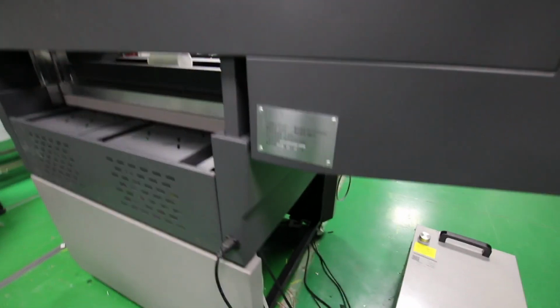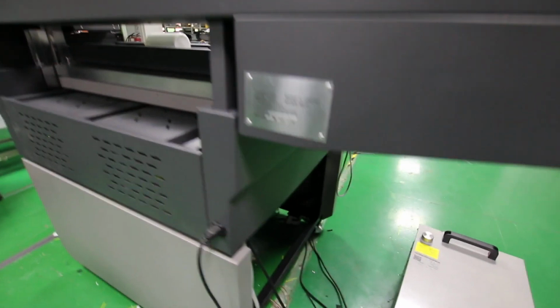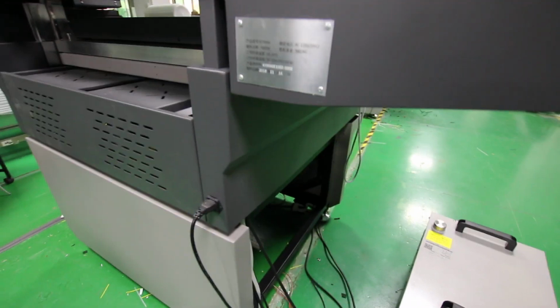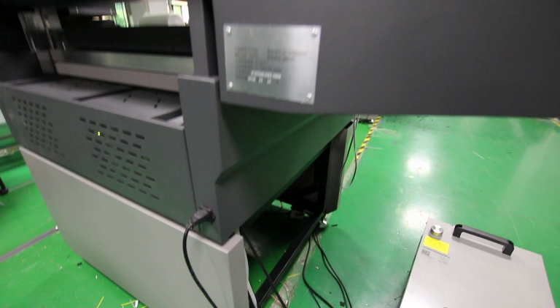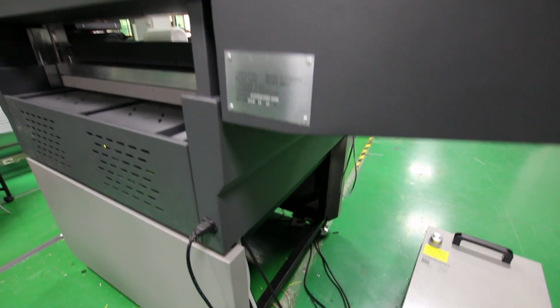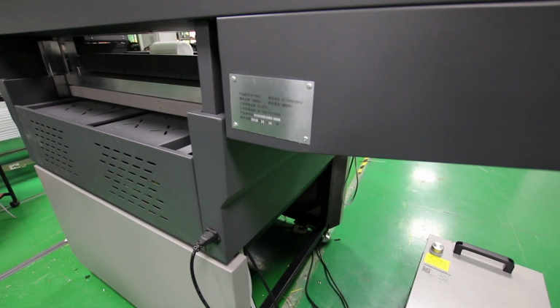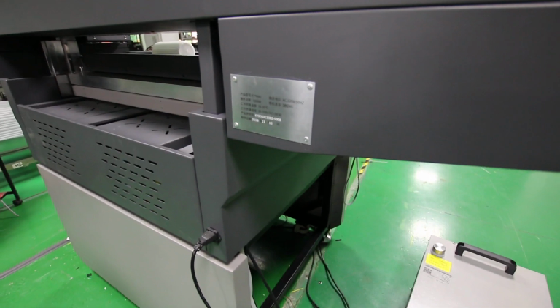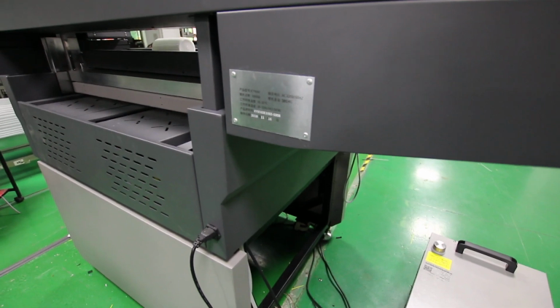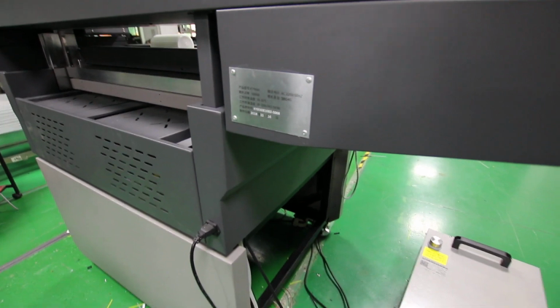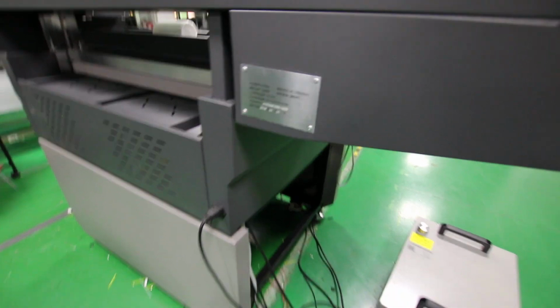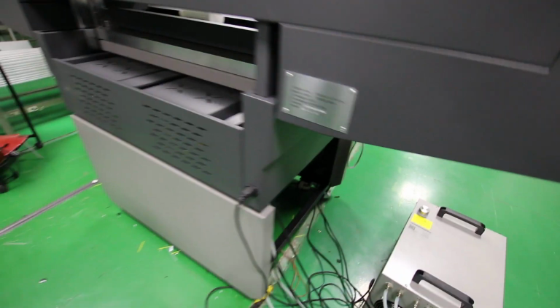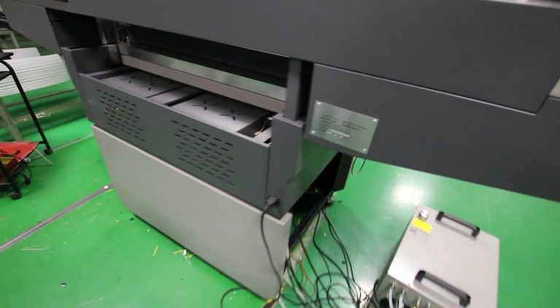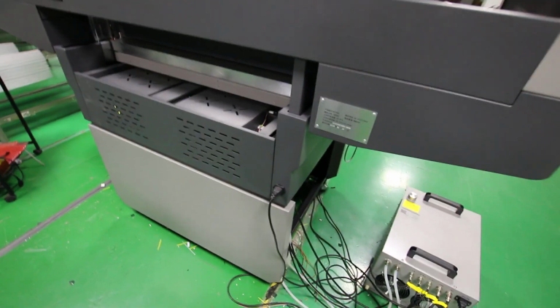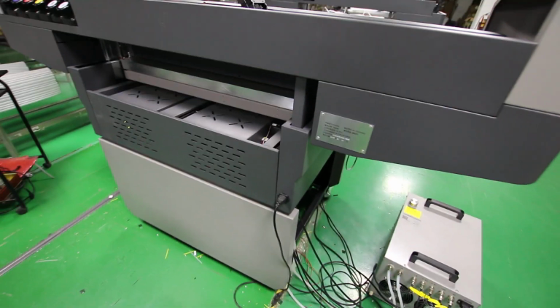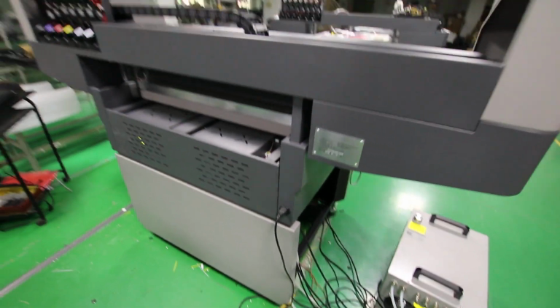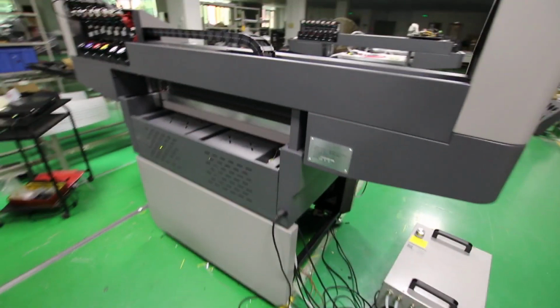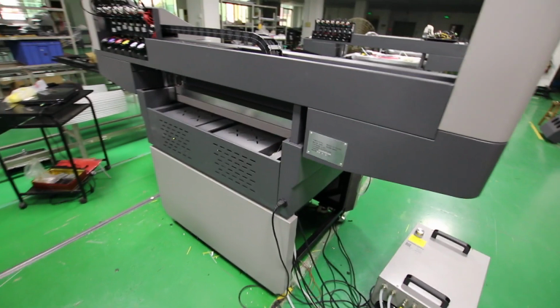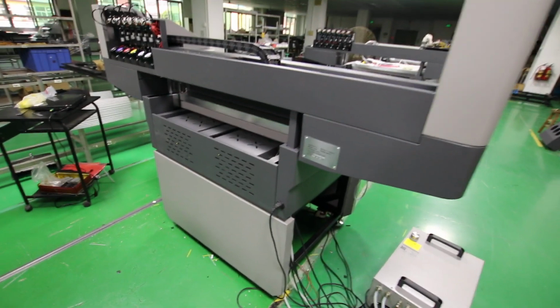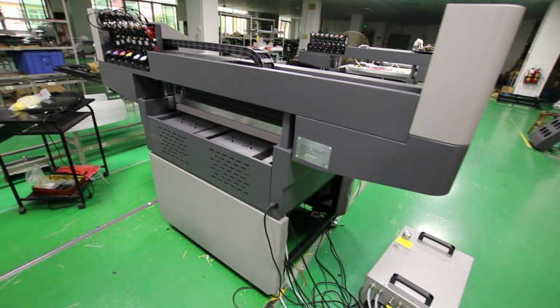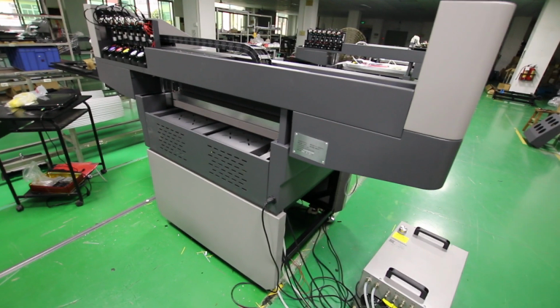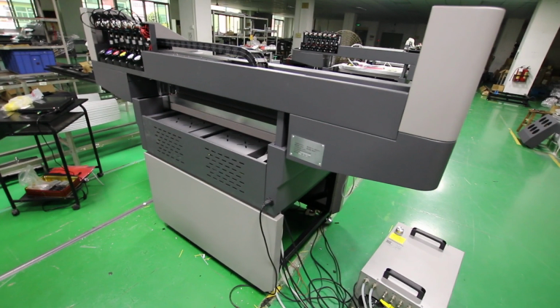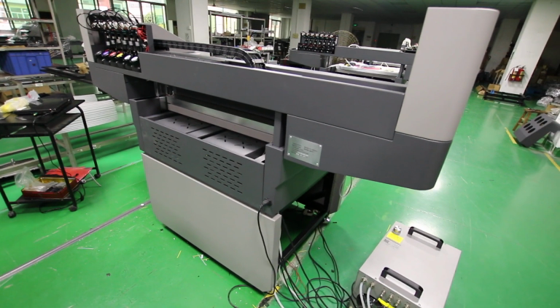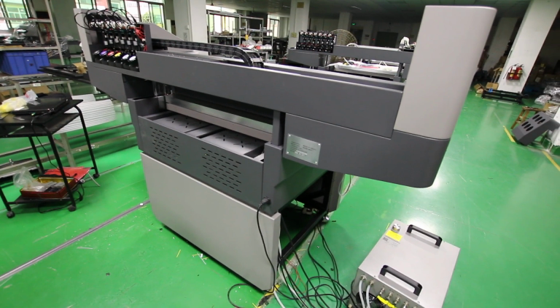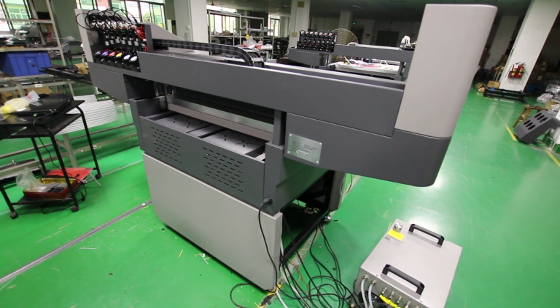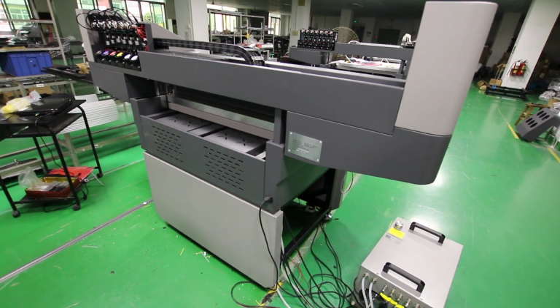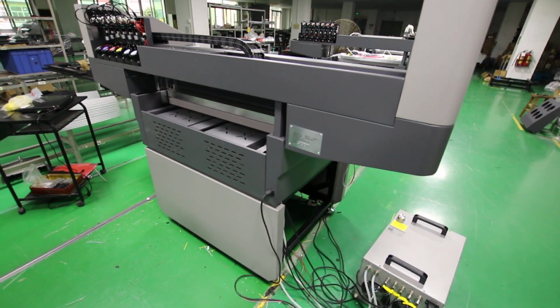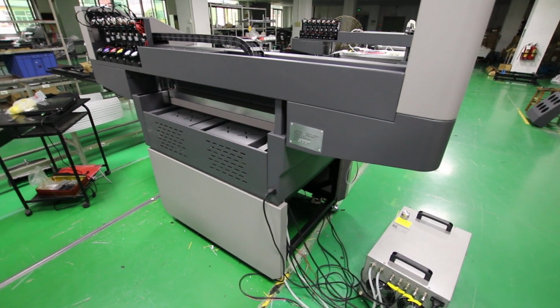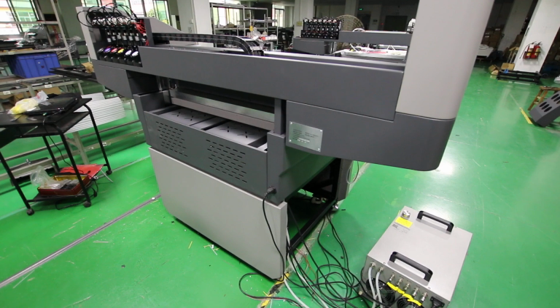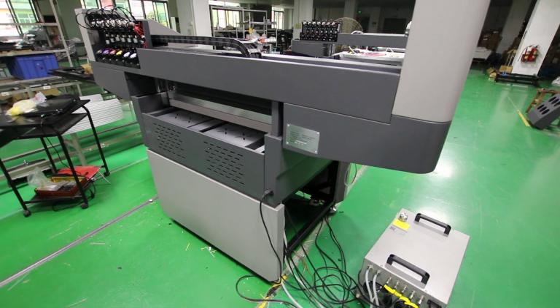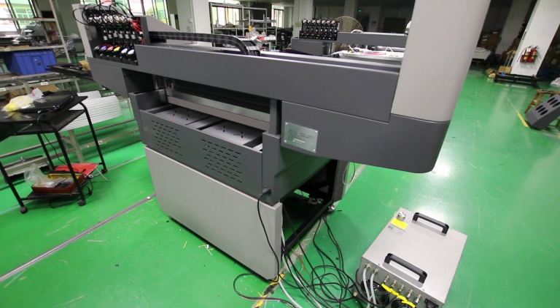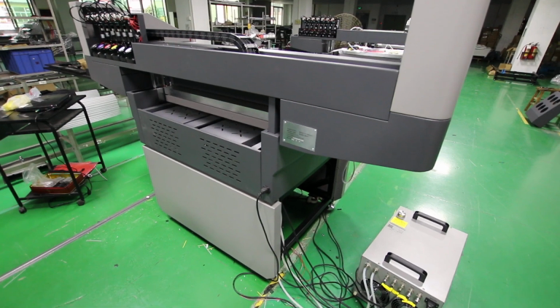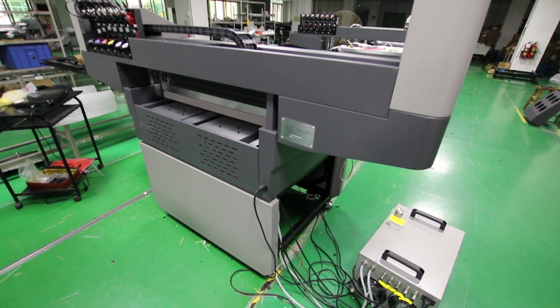This is your serial number. And this is your machine model, 1960.